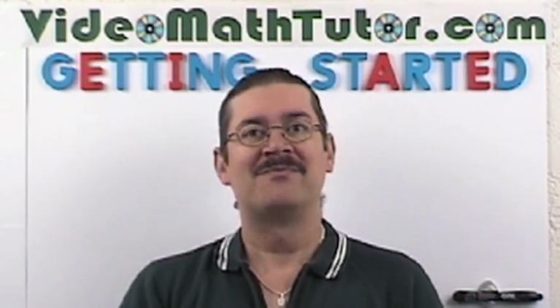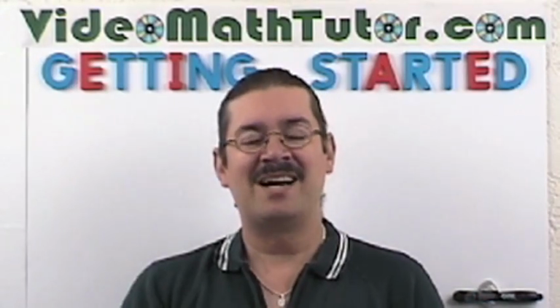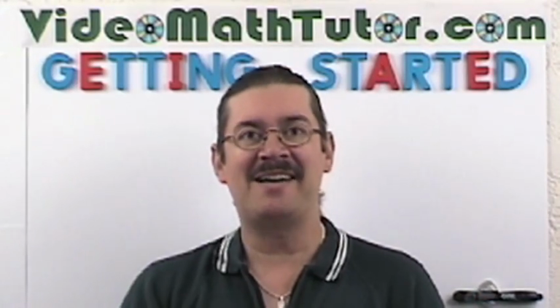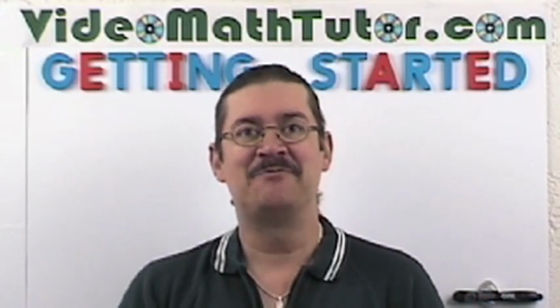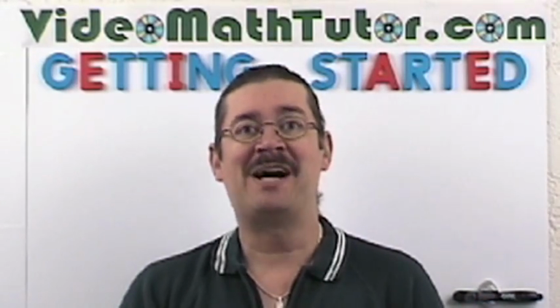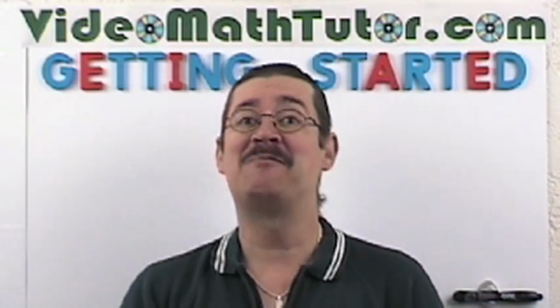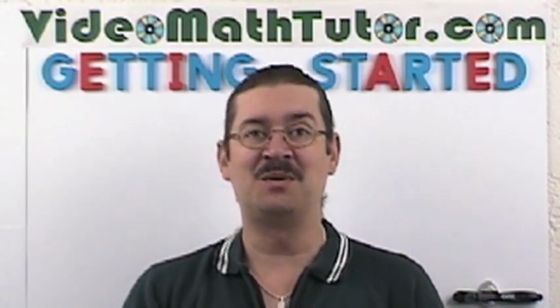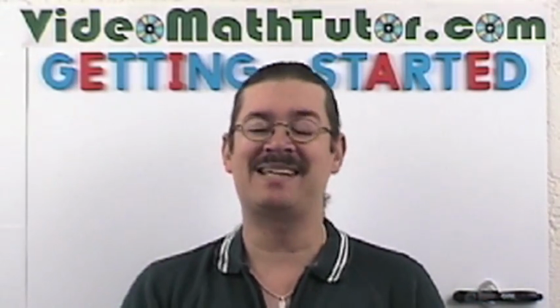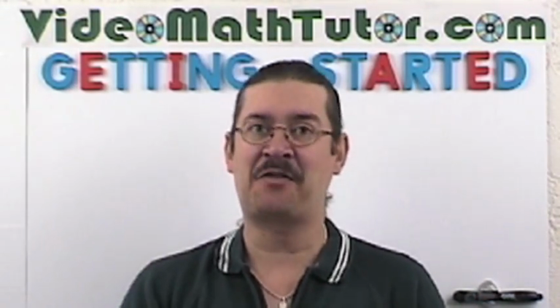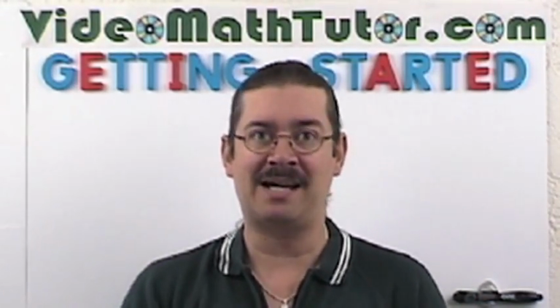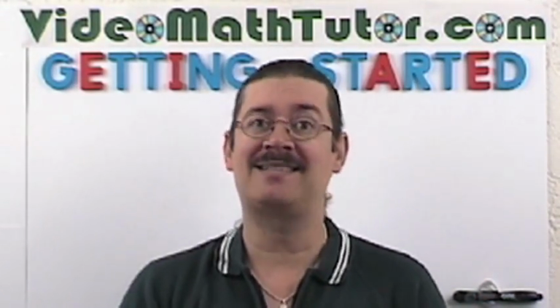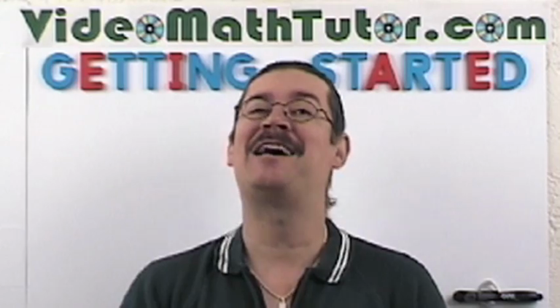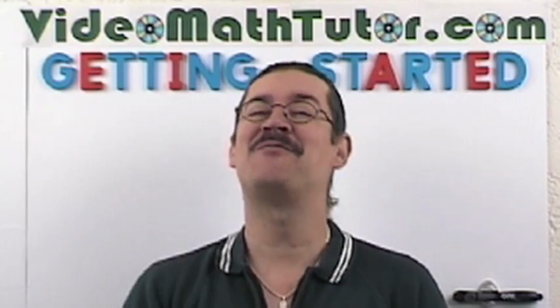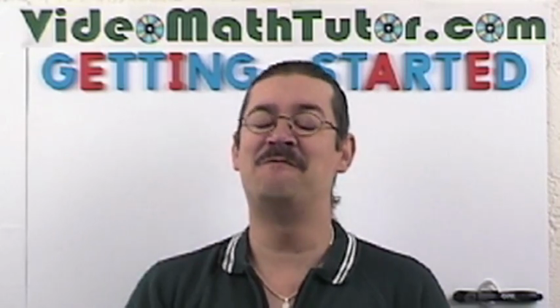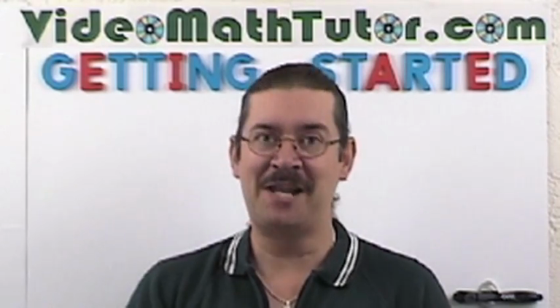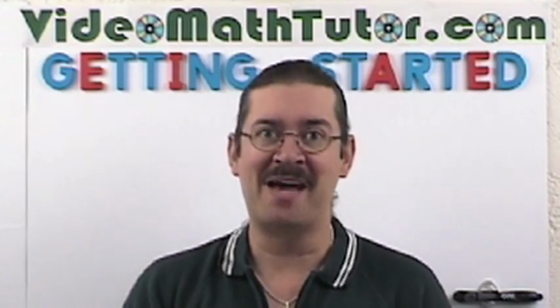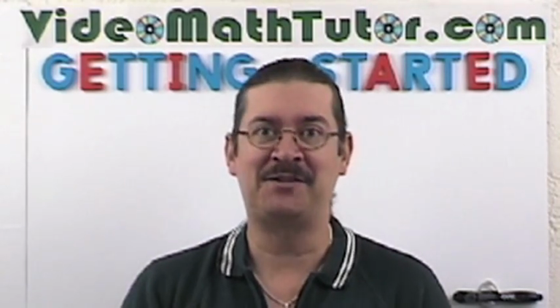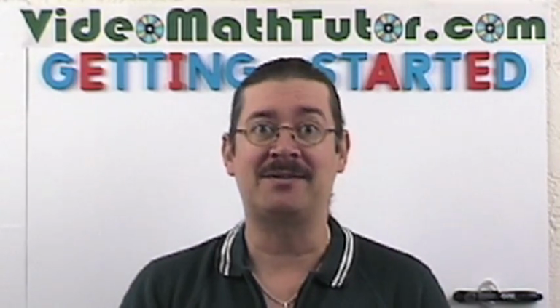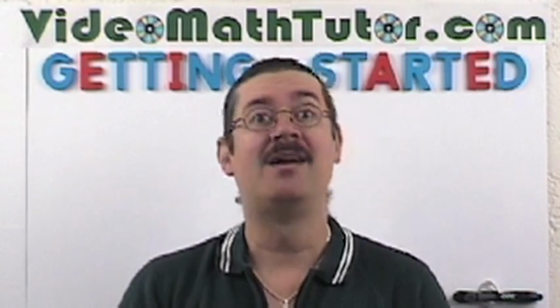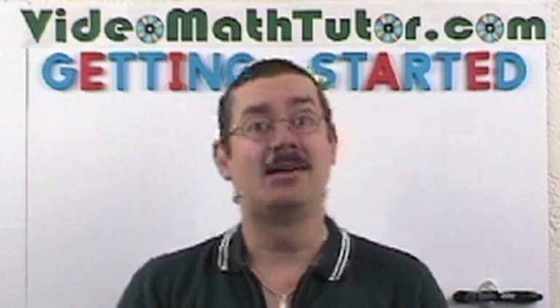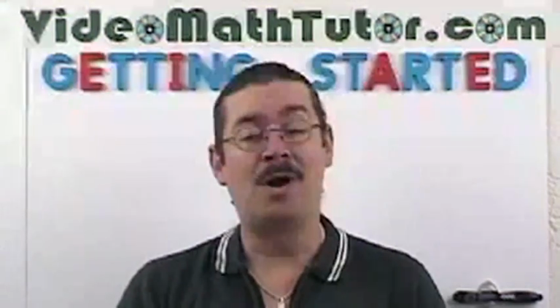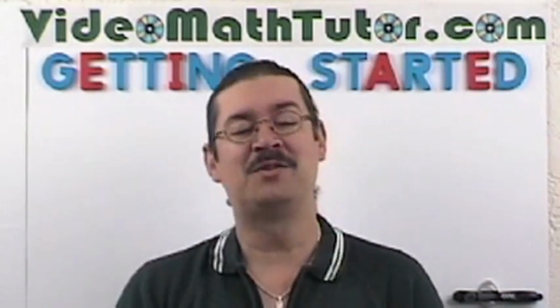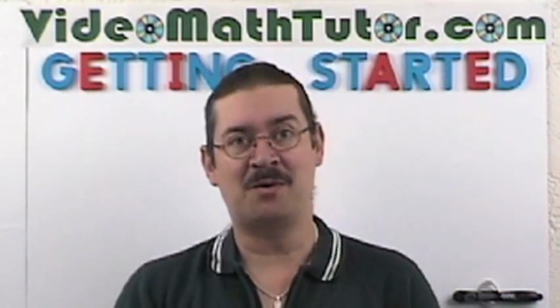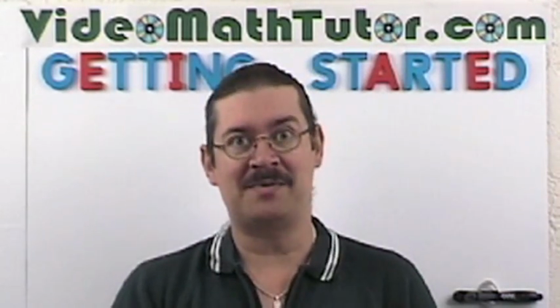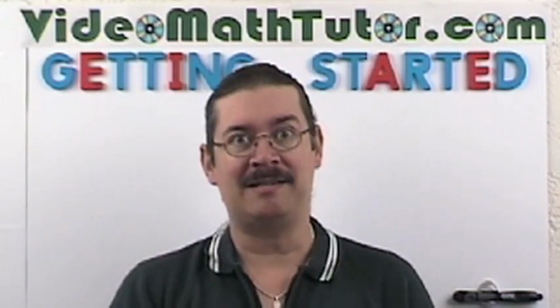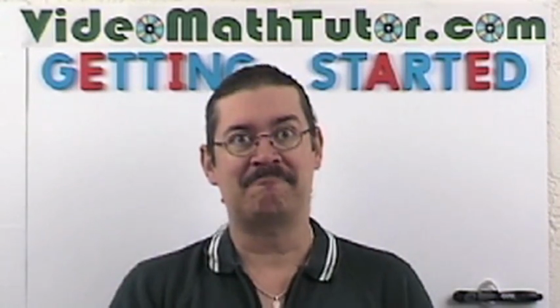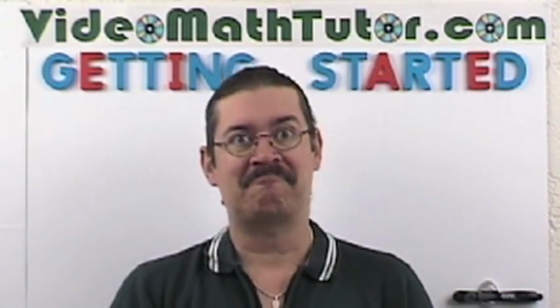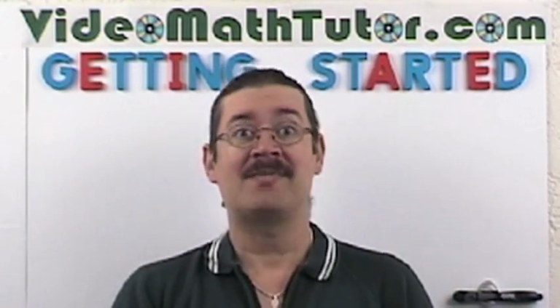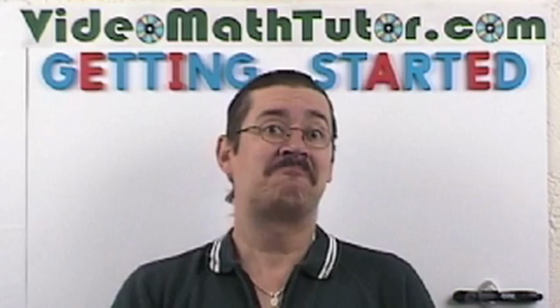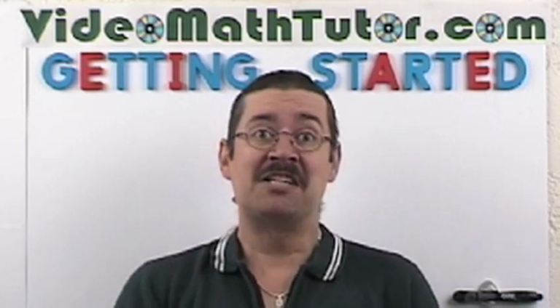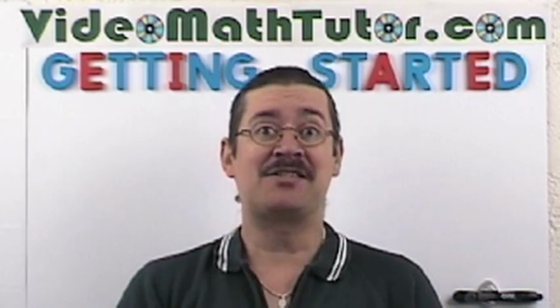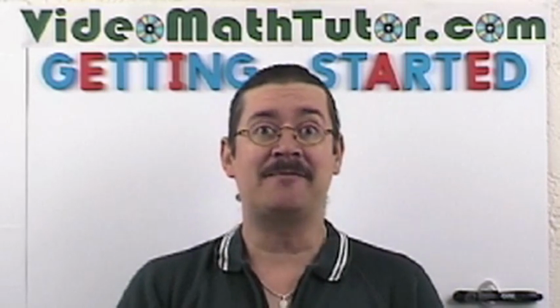Hi, my name is Luis Anthony Ass. I'm the Video Math Tutor. Welcome to my website. Let's get started.